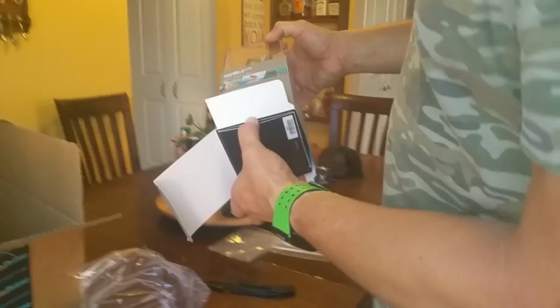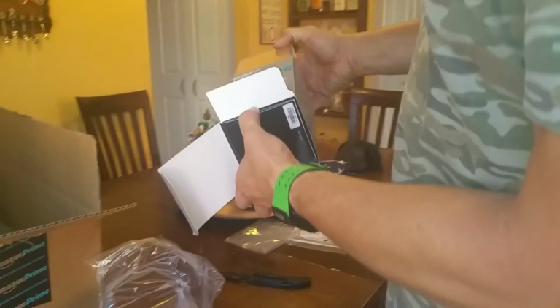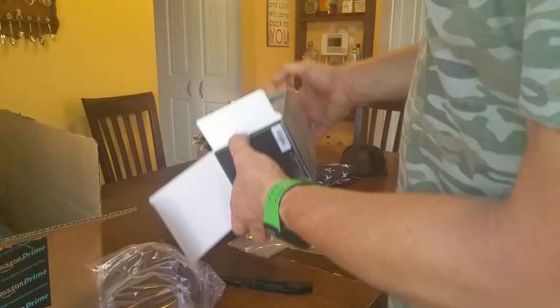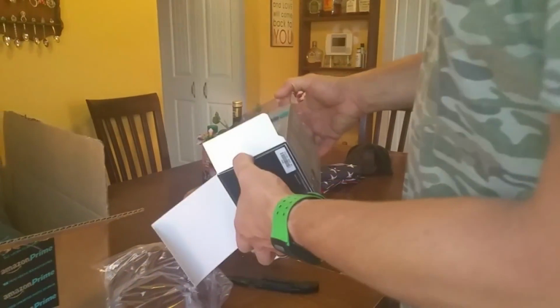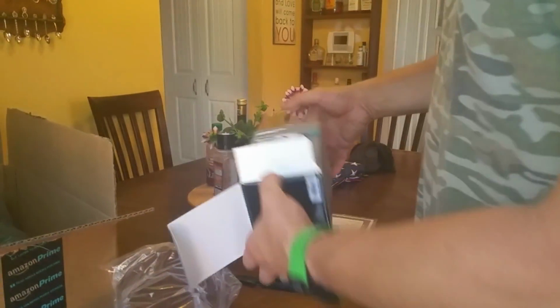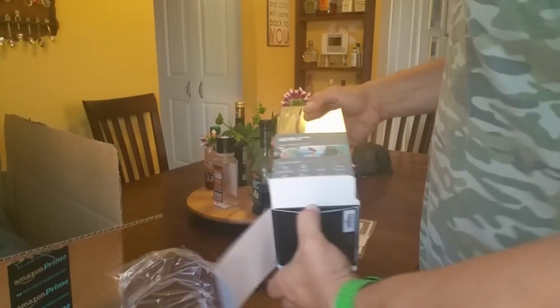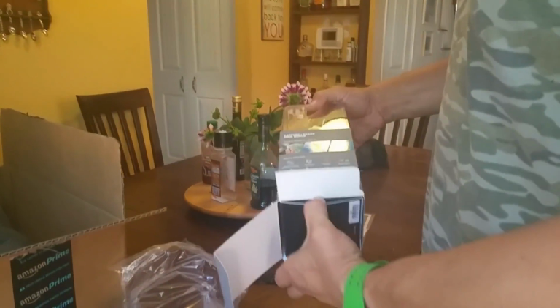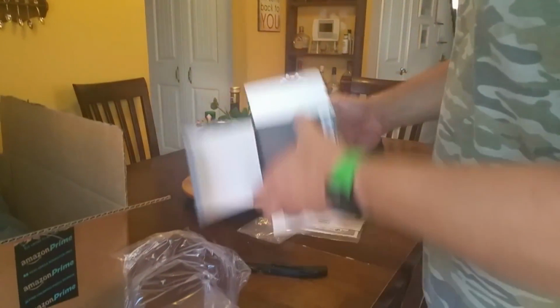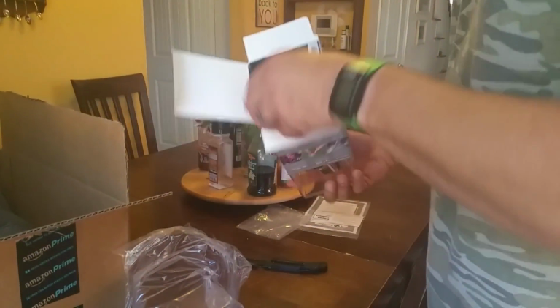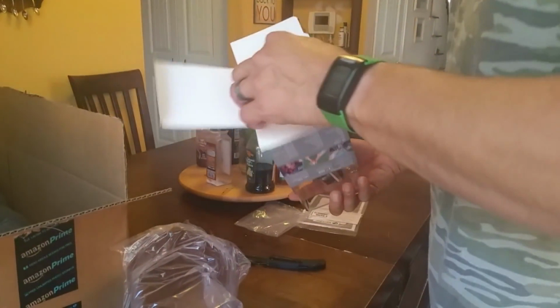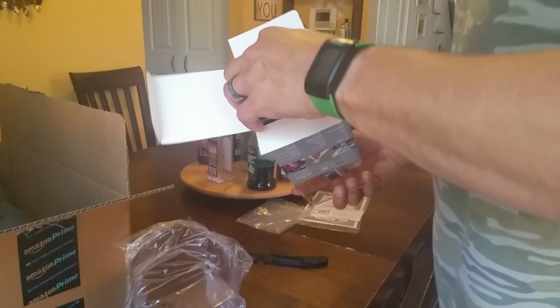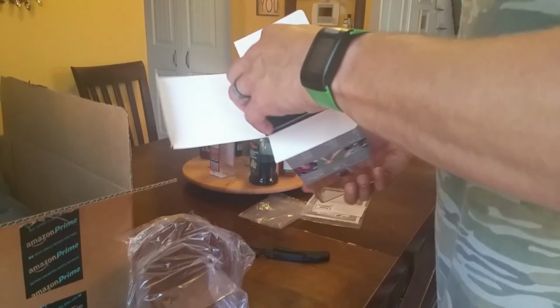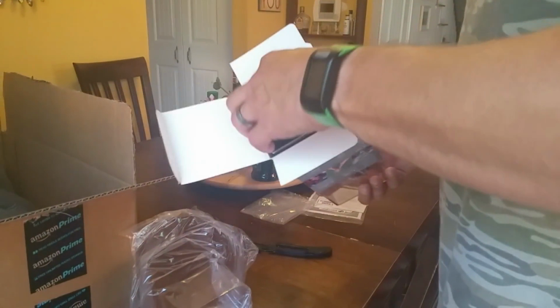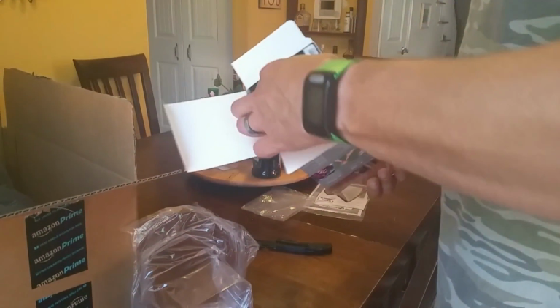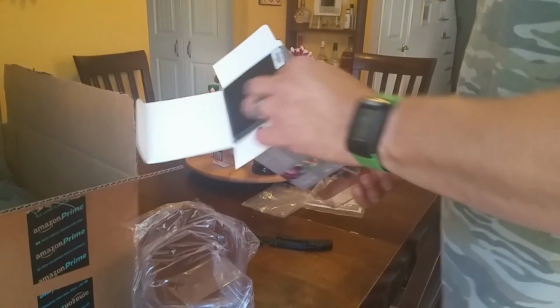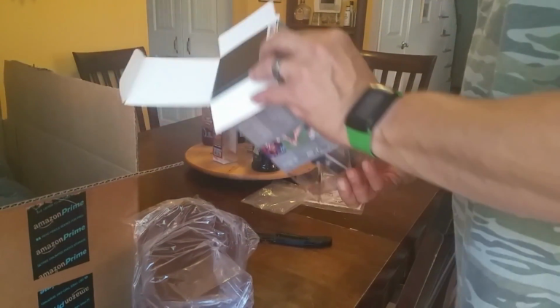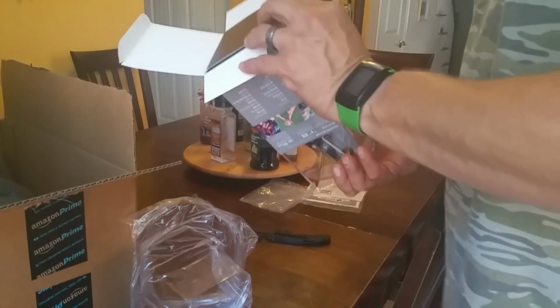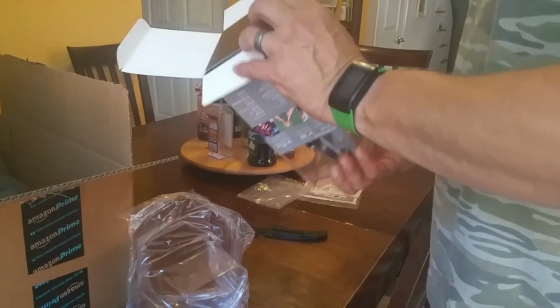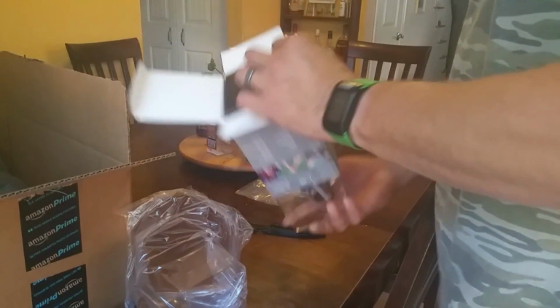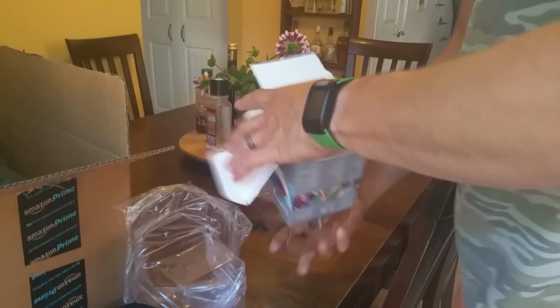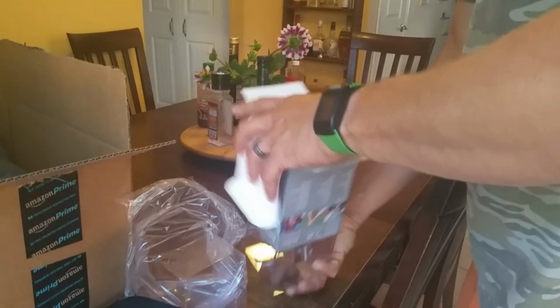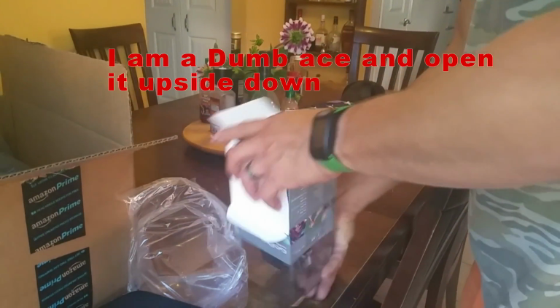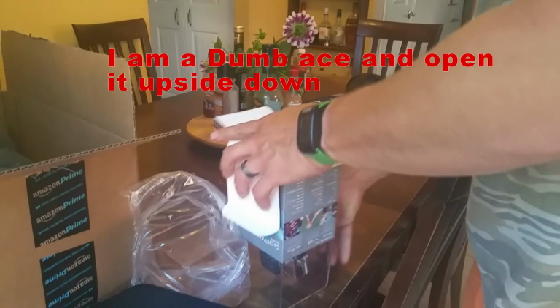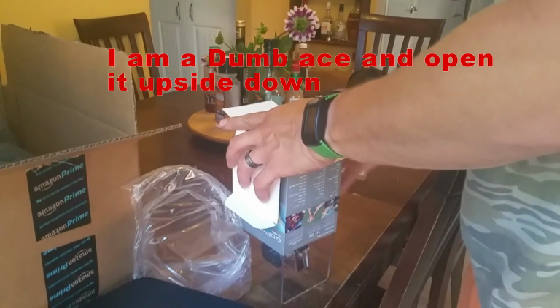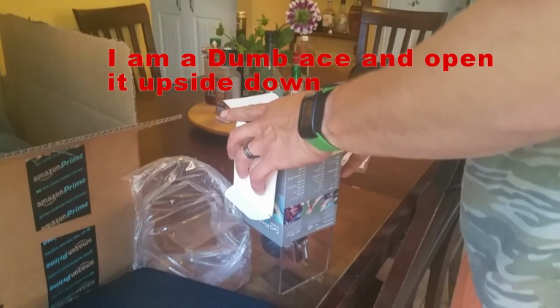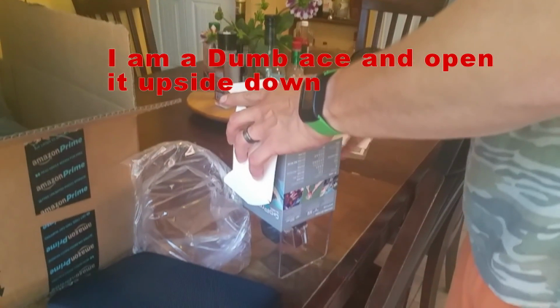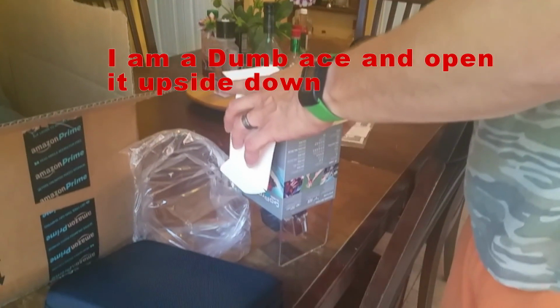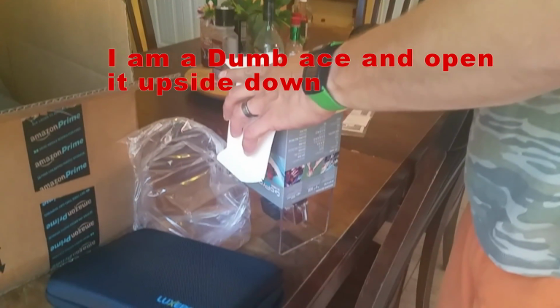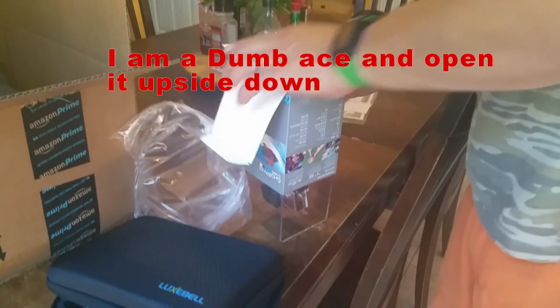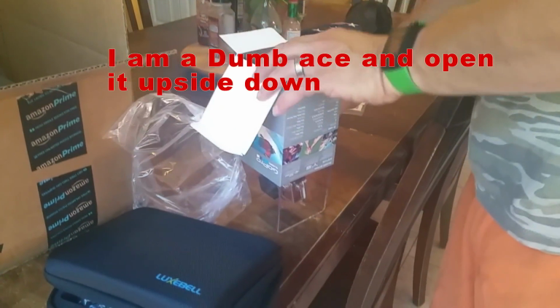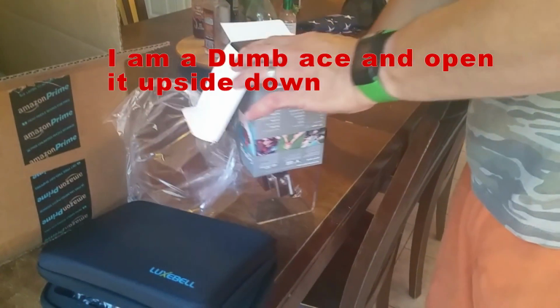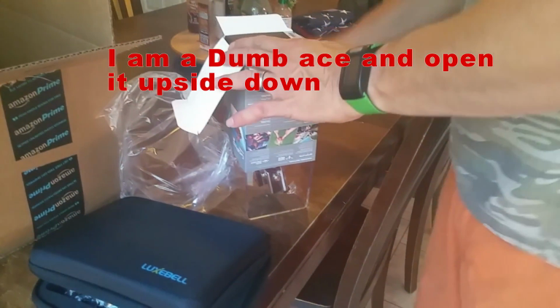Good board. Oh, is there another sticker? Yep, there's another sticker.